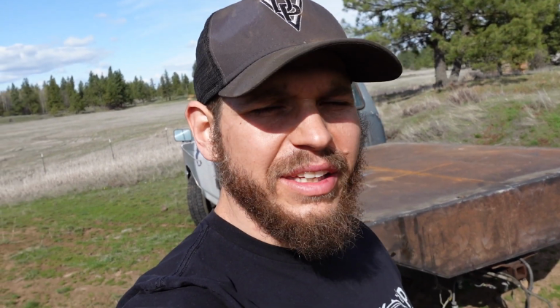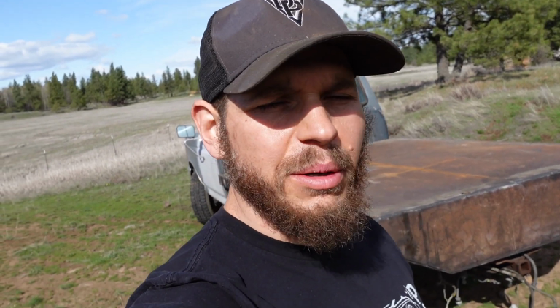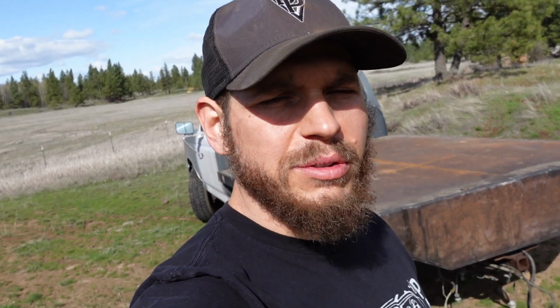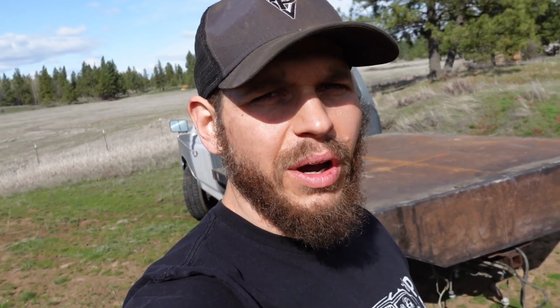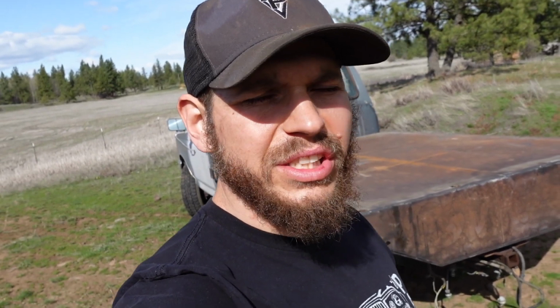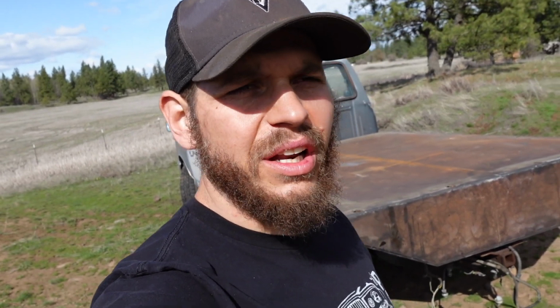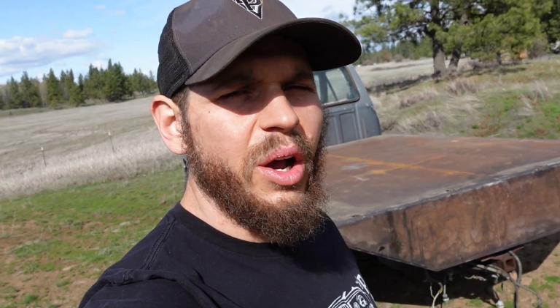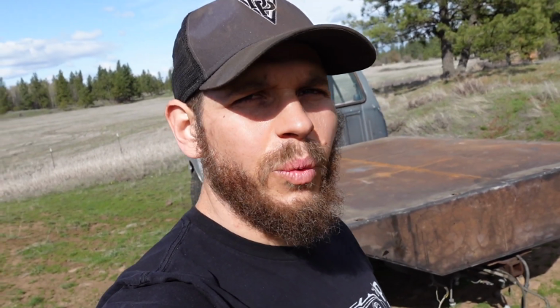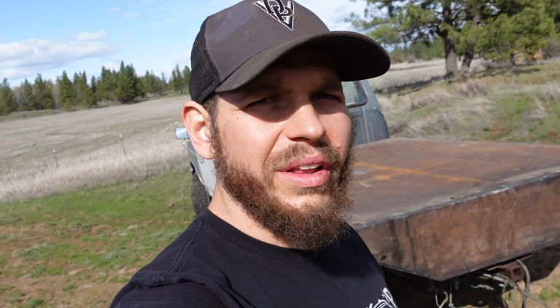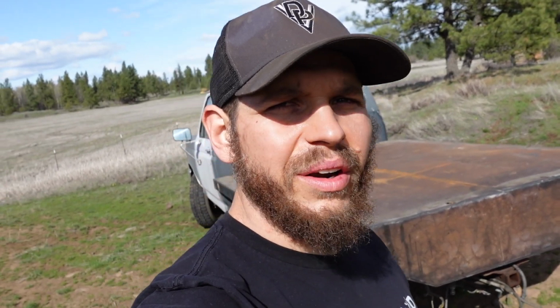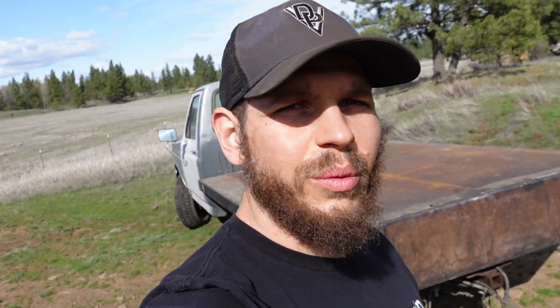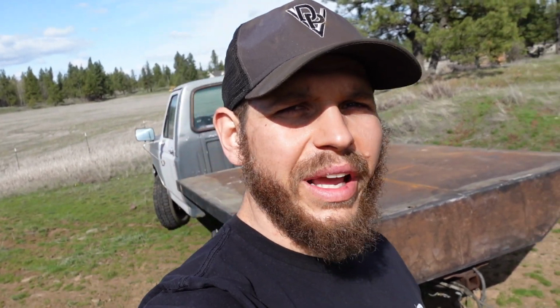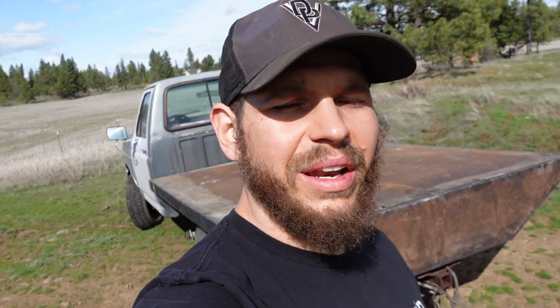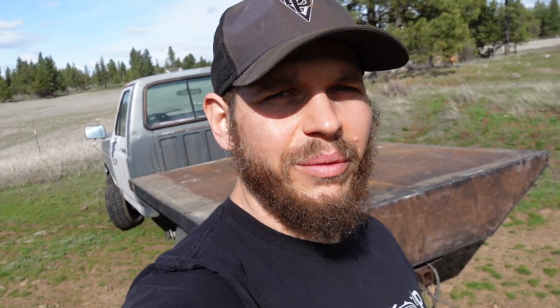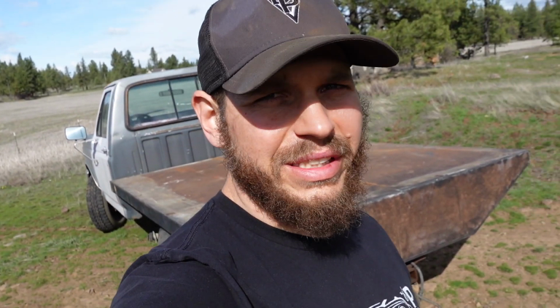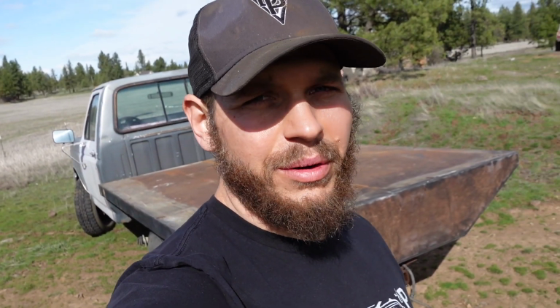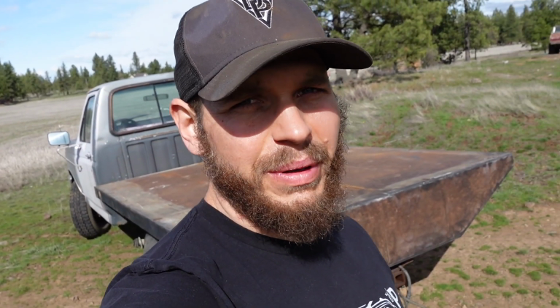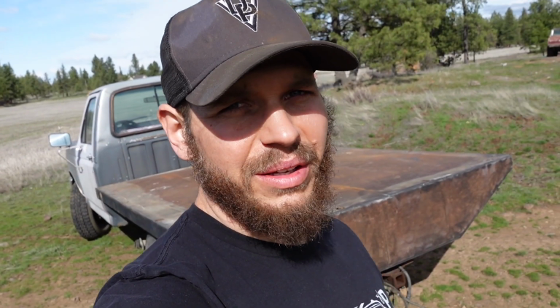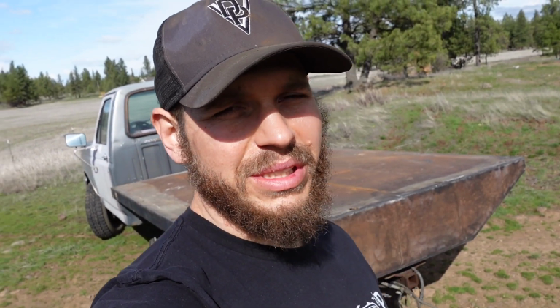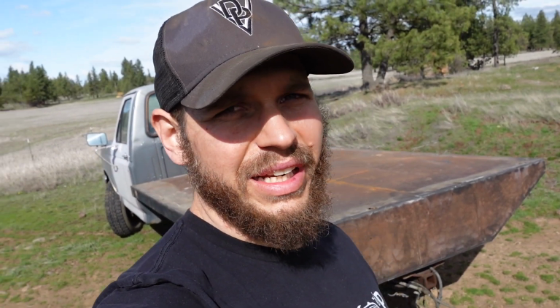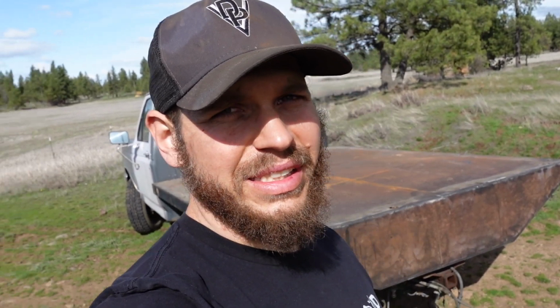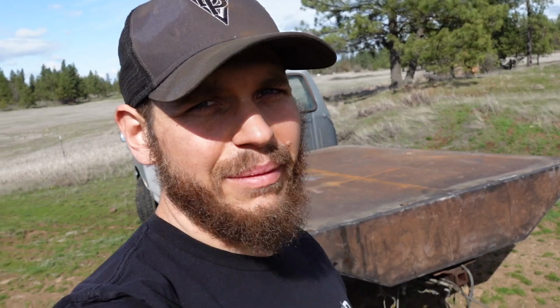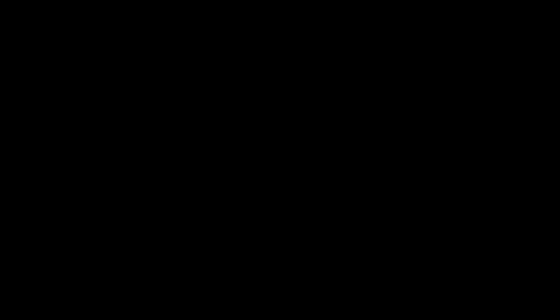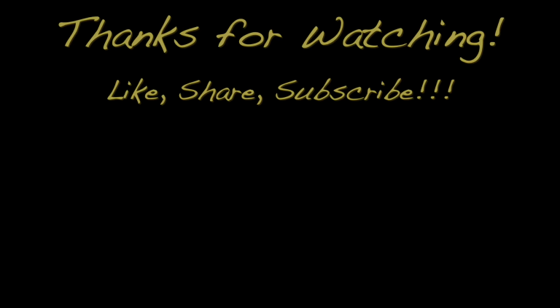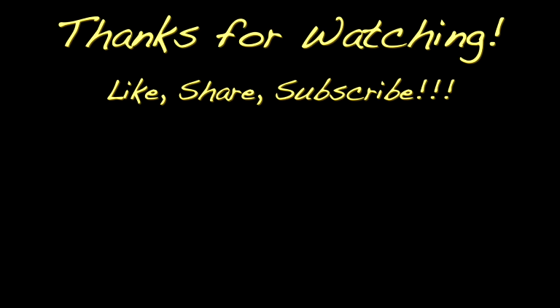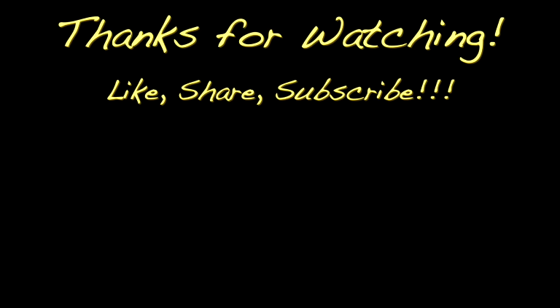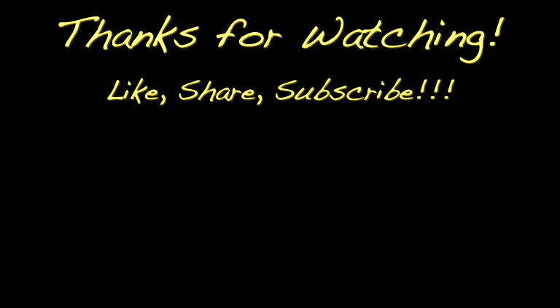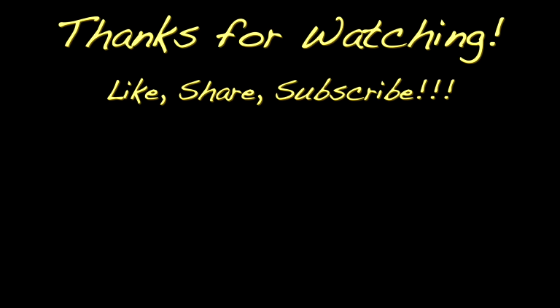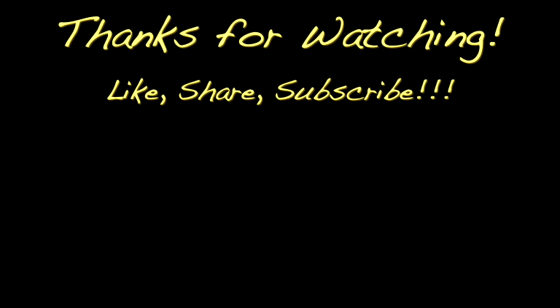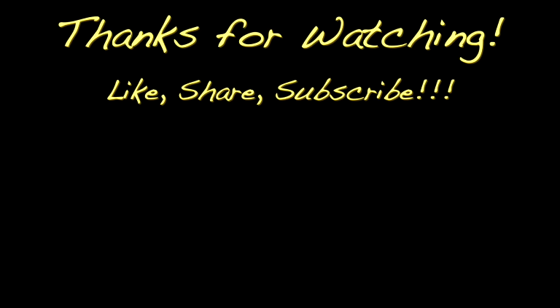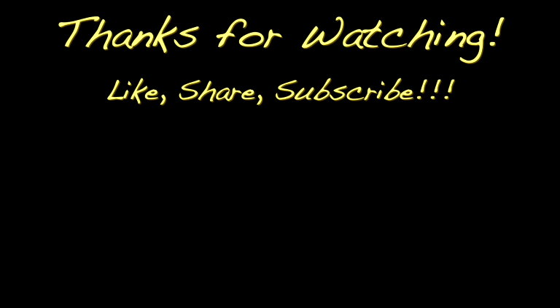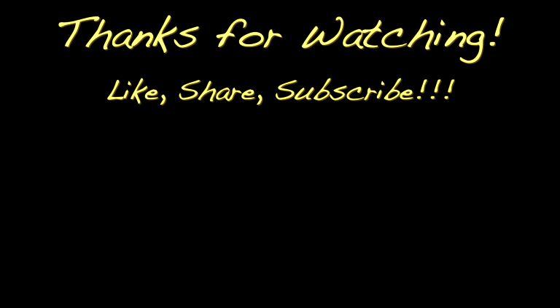Thank you so much for watching. Wheel it, wreck it, wrench it, repeat. See you next time.